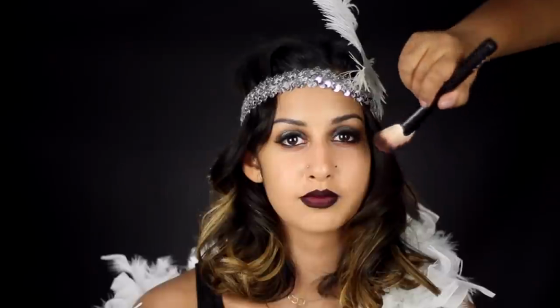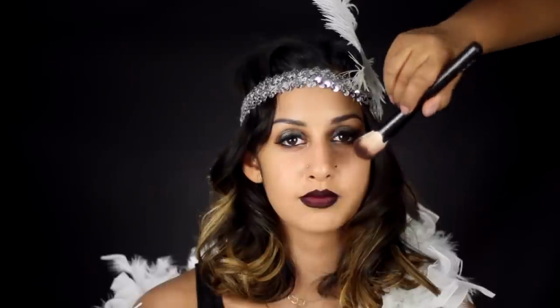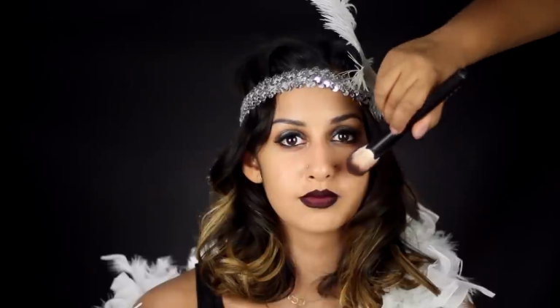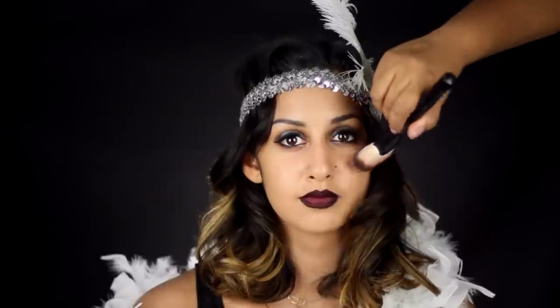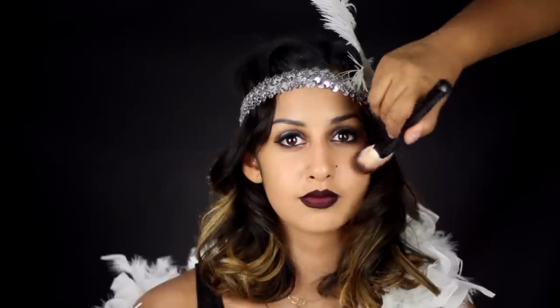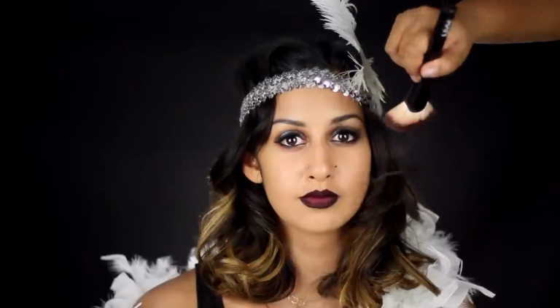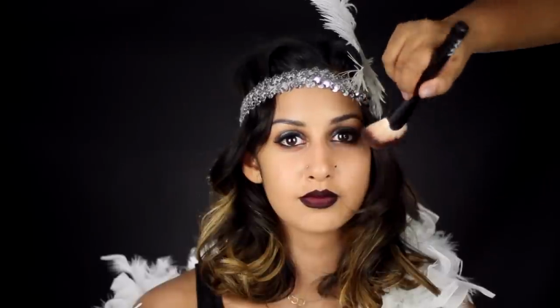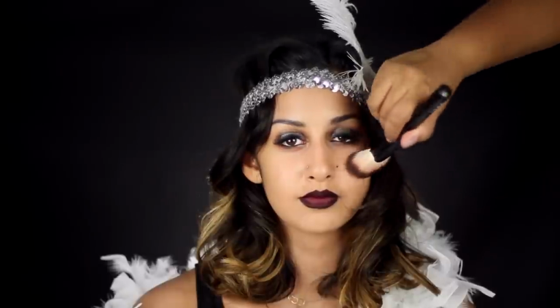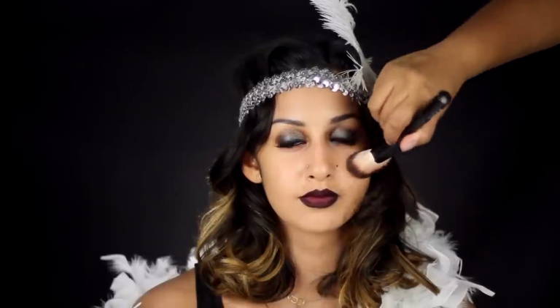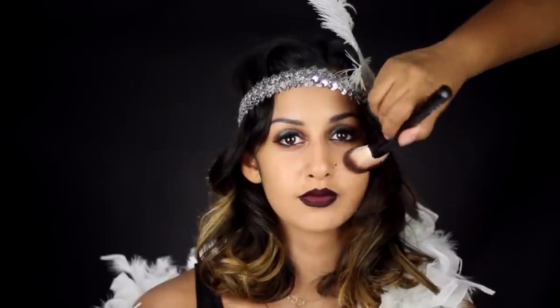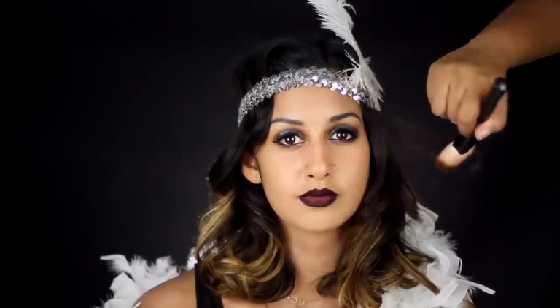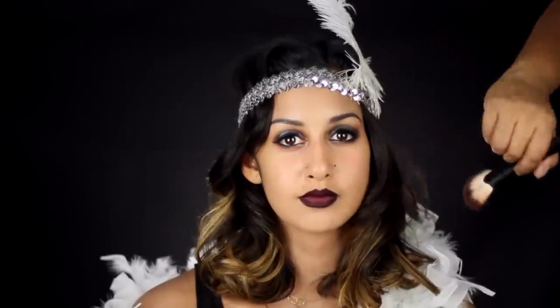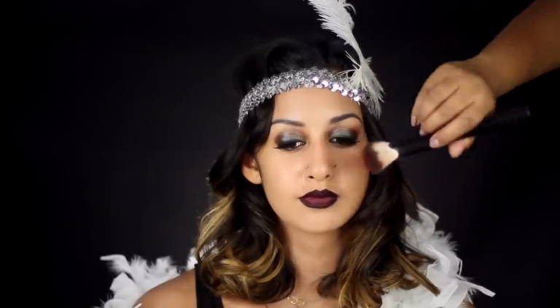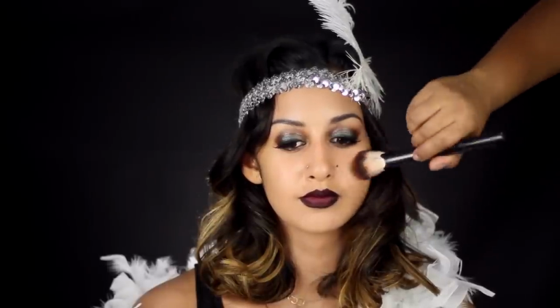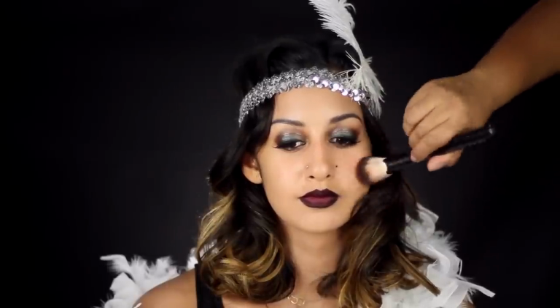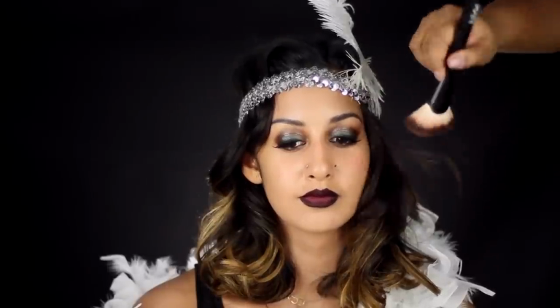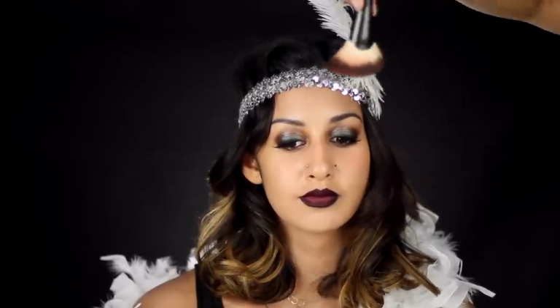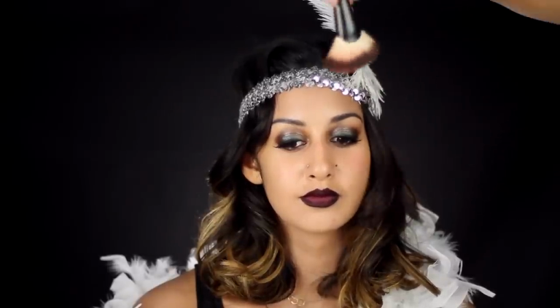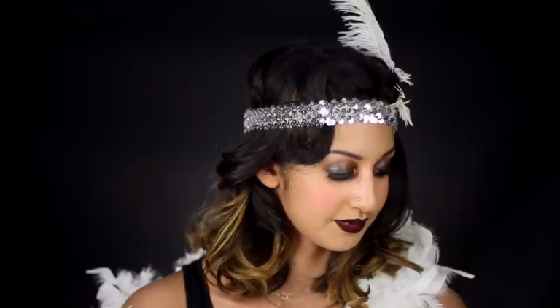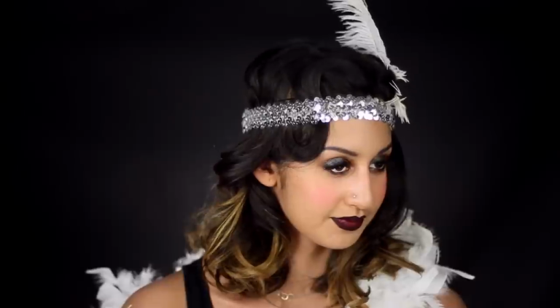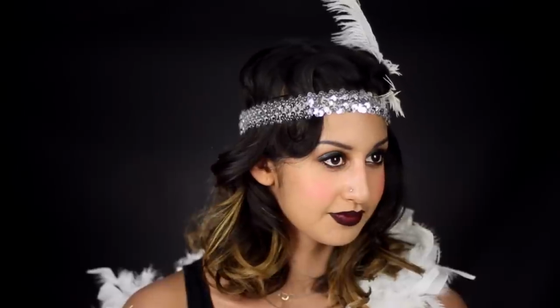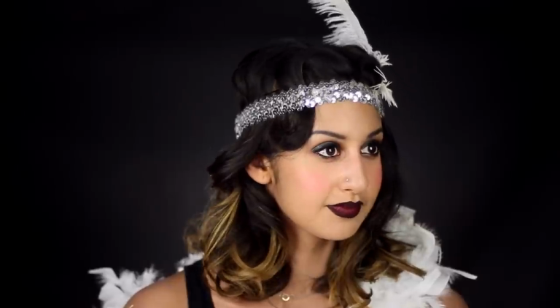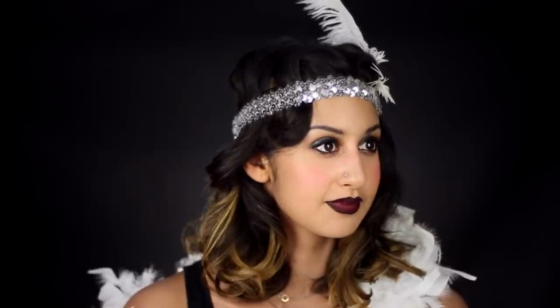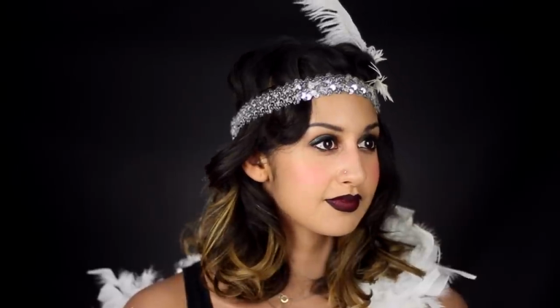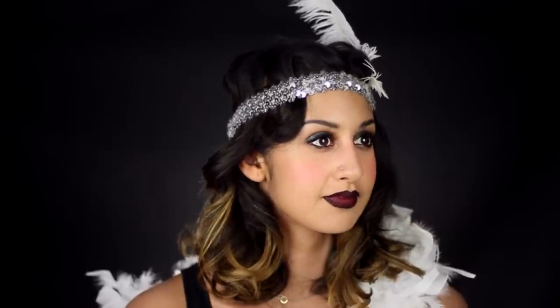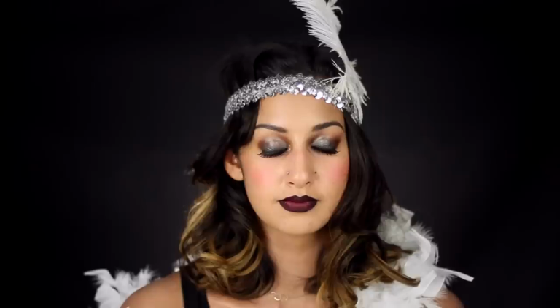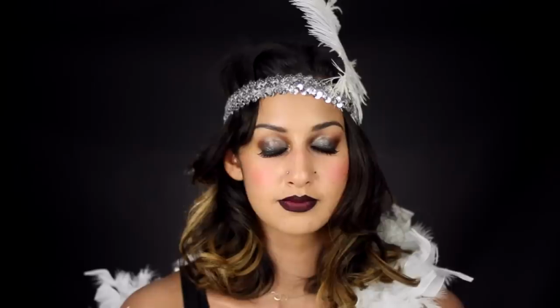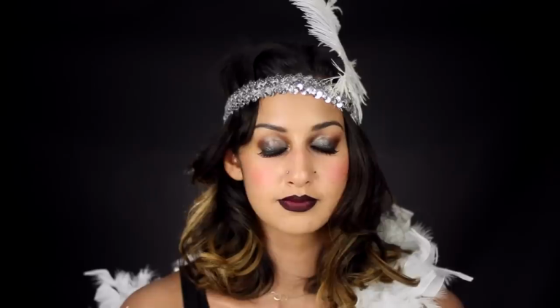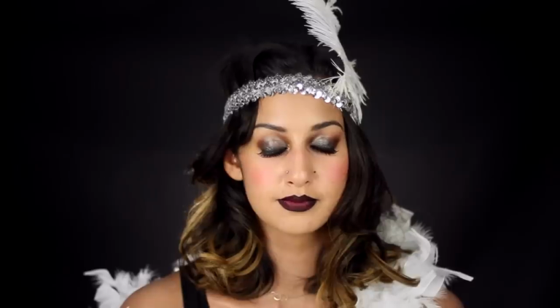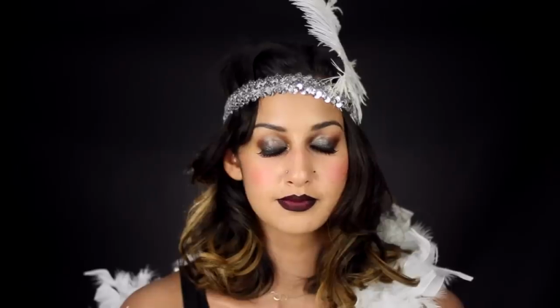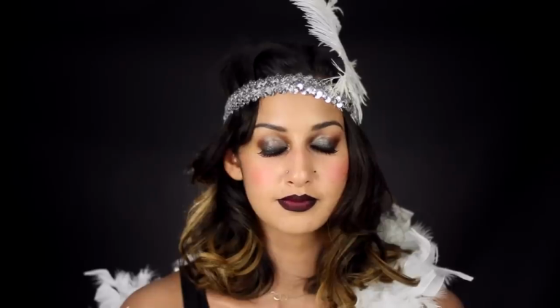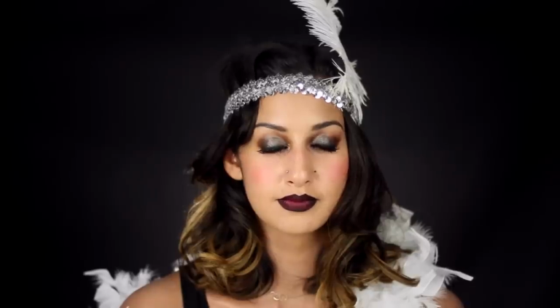Finish off this look with a light application of blush on the apples of your cheek. And here is your flapper girl look.